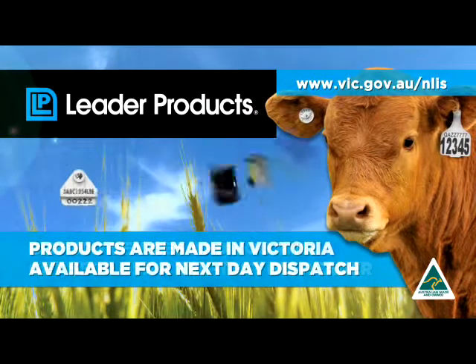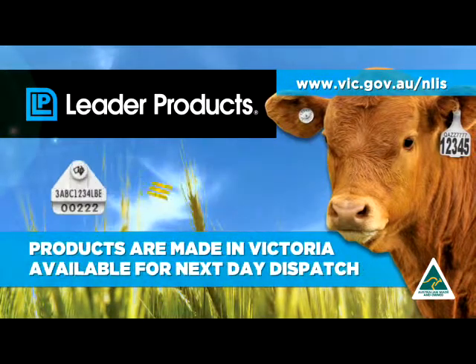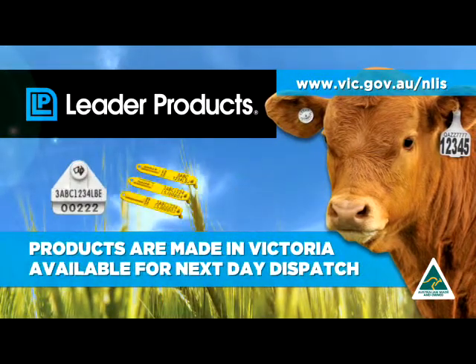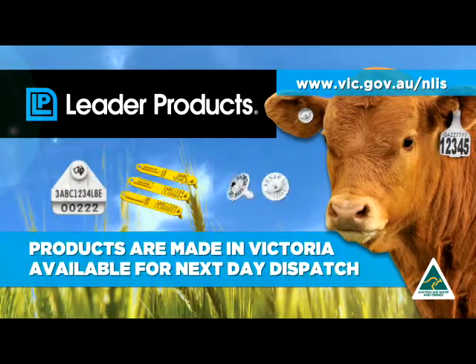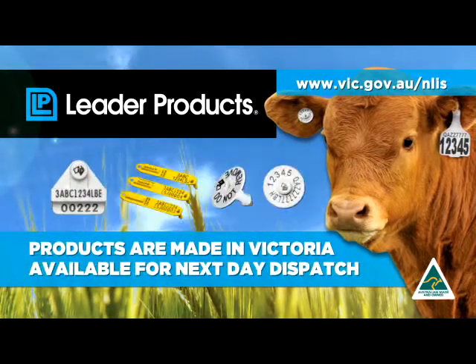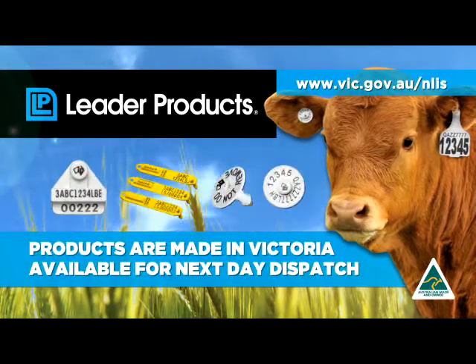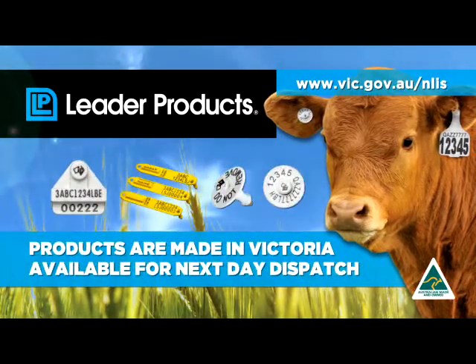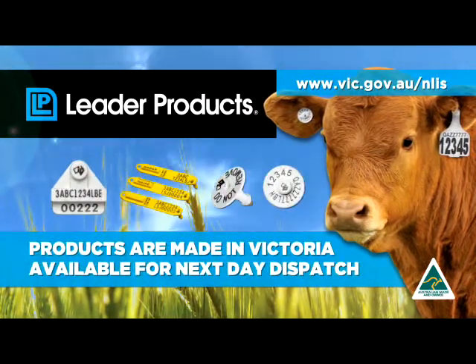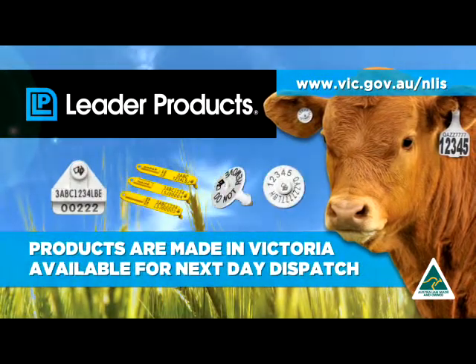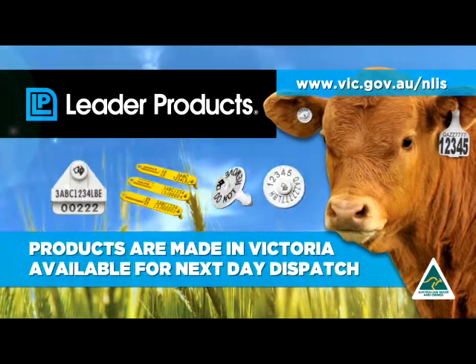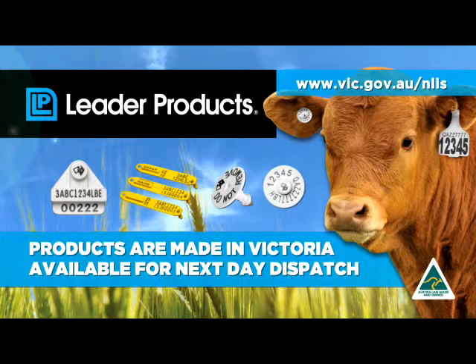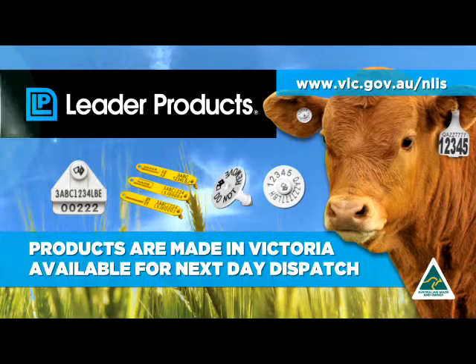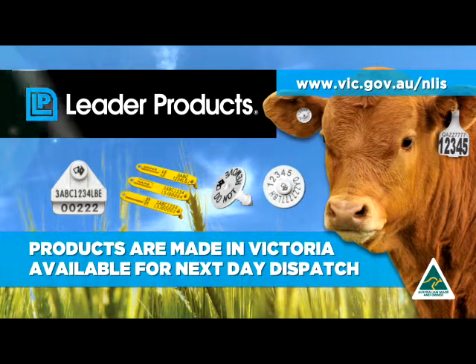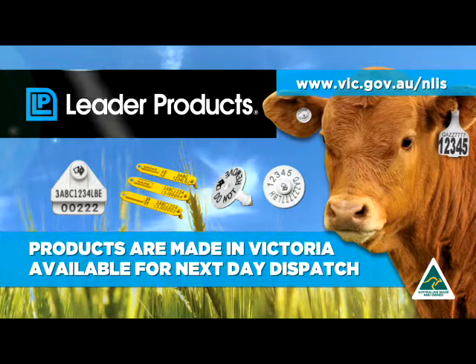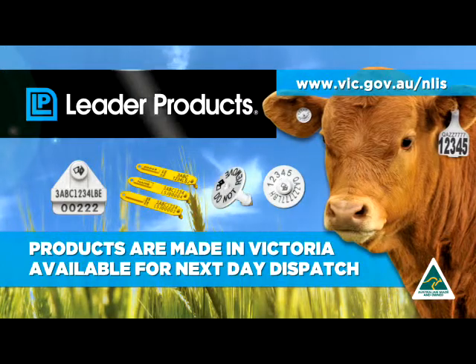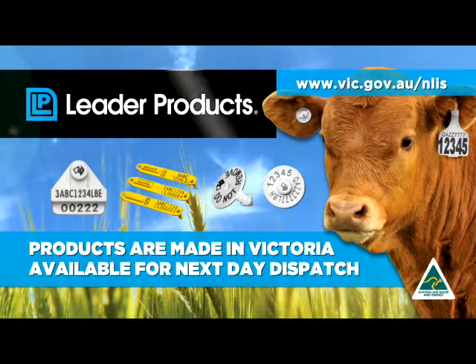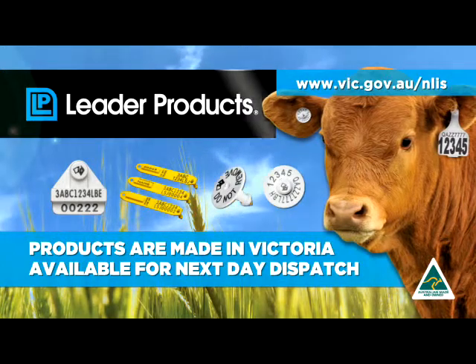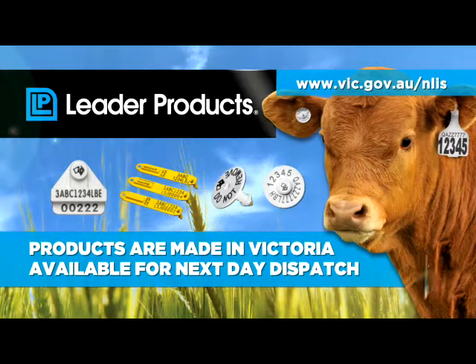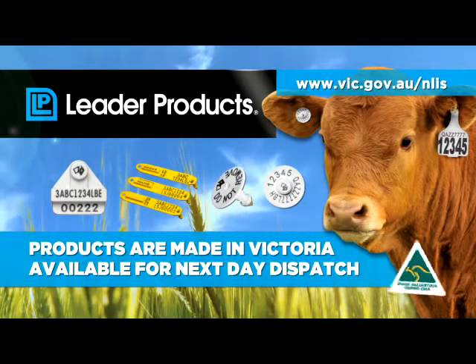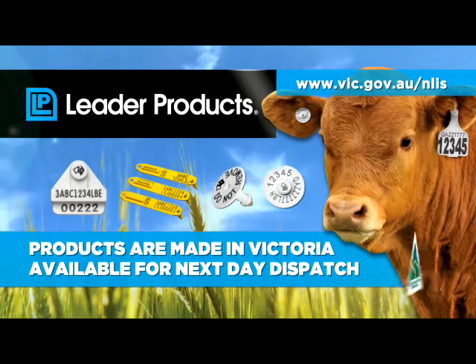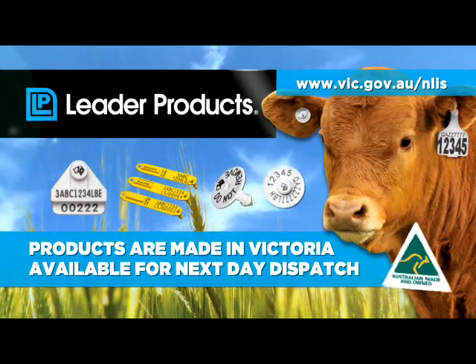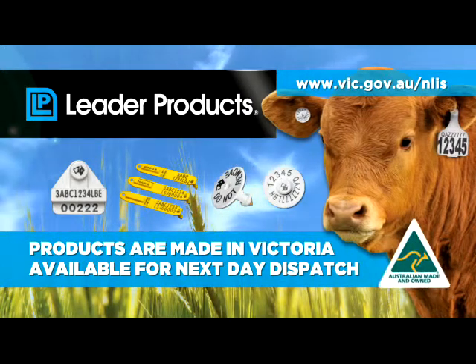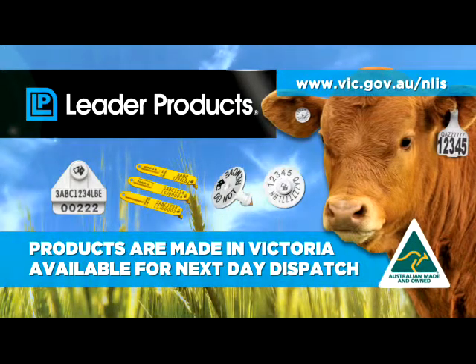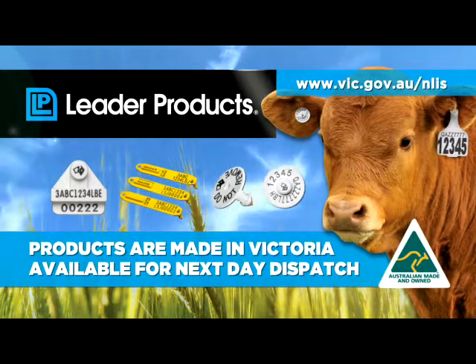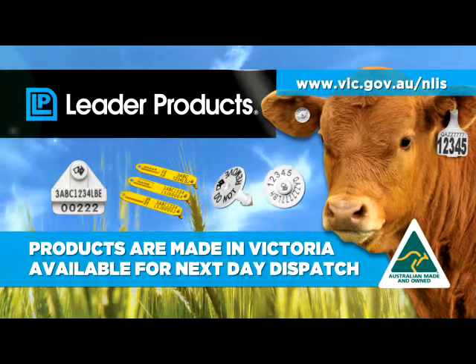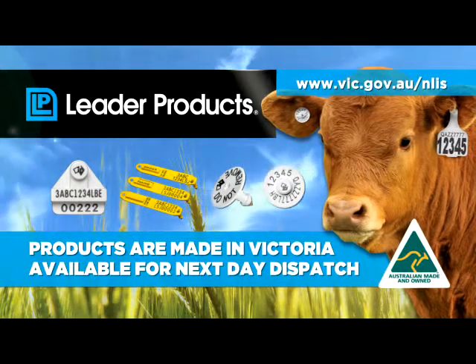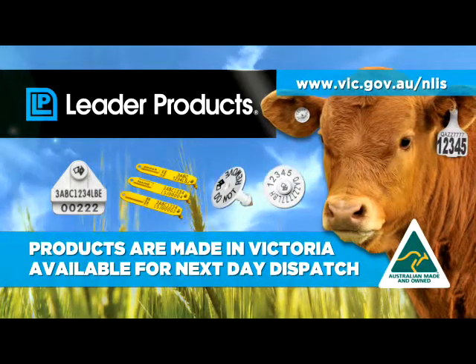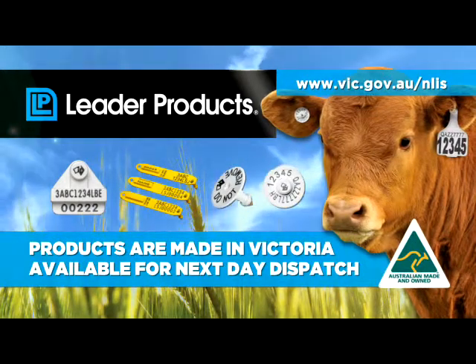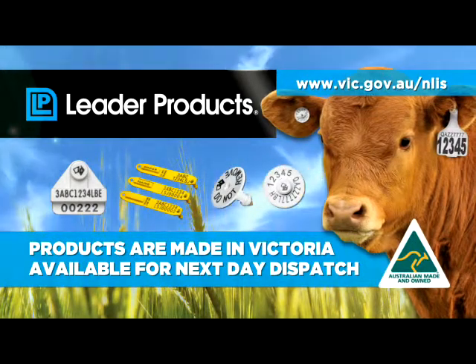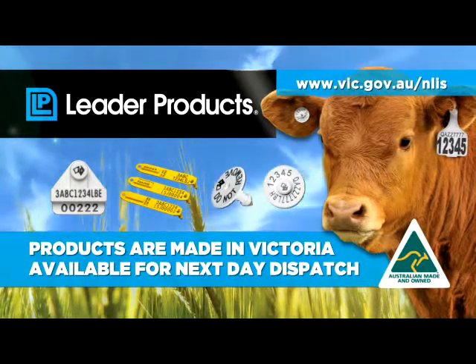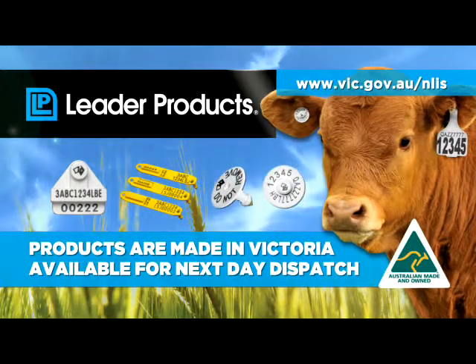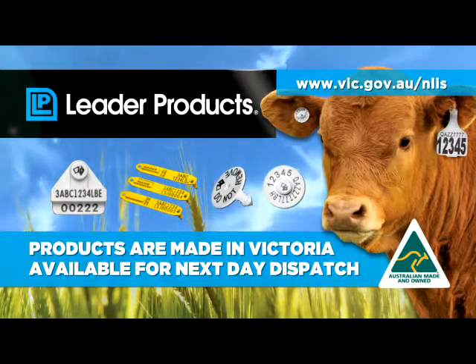Products are made in Victoria and are available next day to dispatch. Leader Products — Australian made. So go ahead, buy Australian.